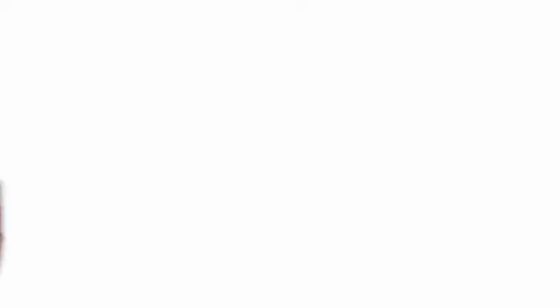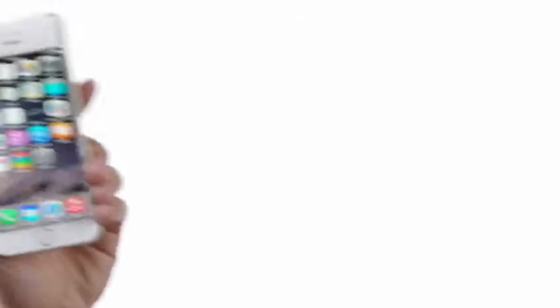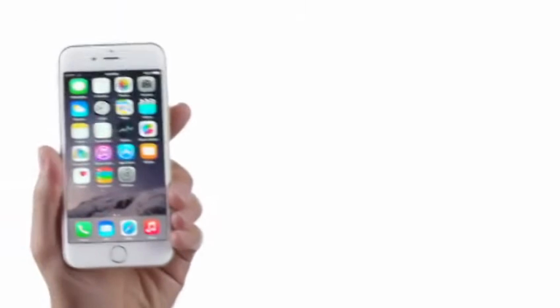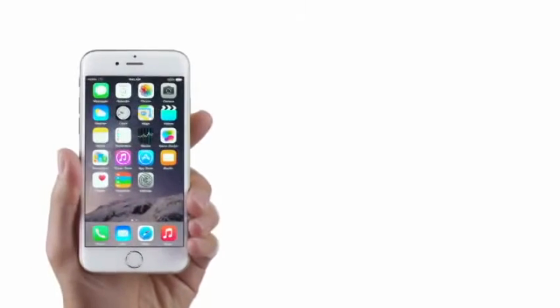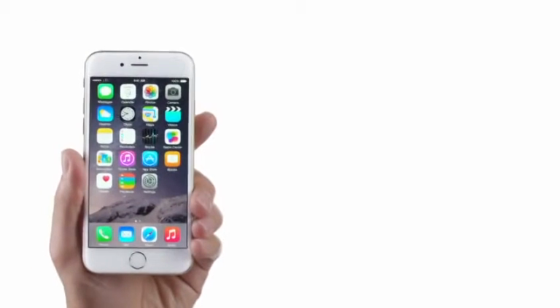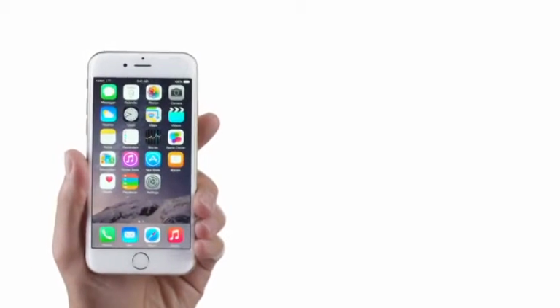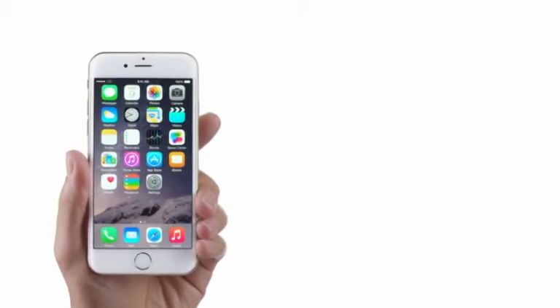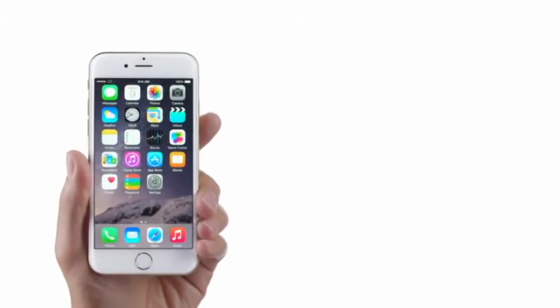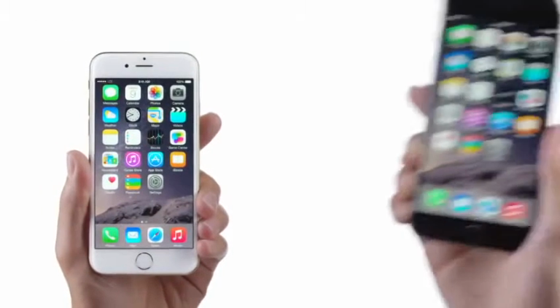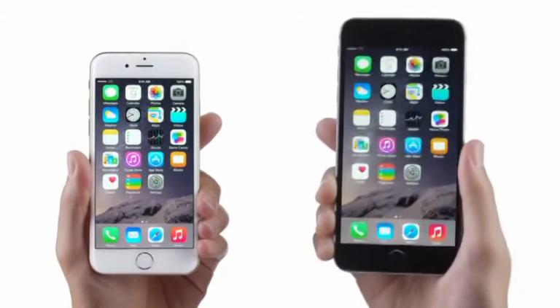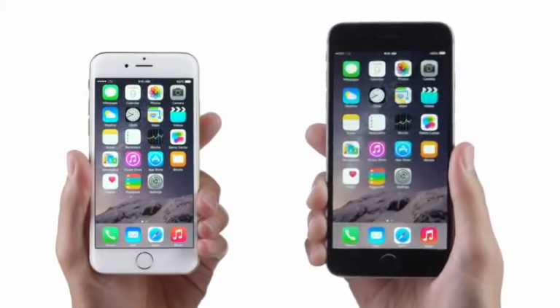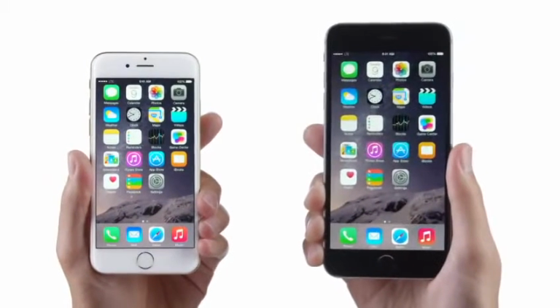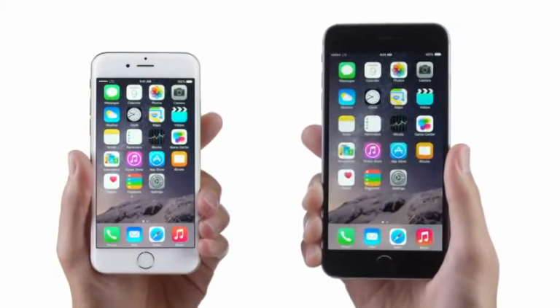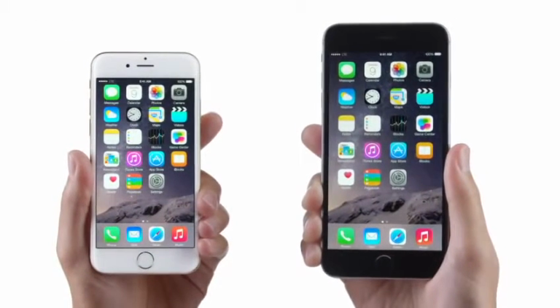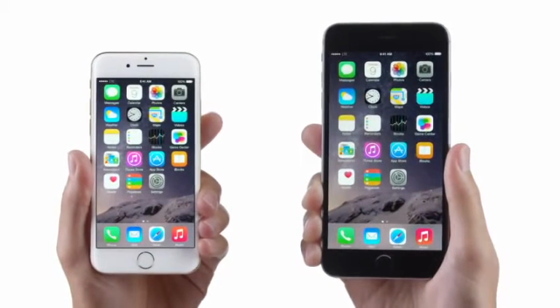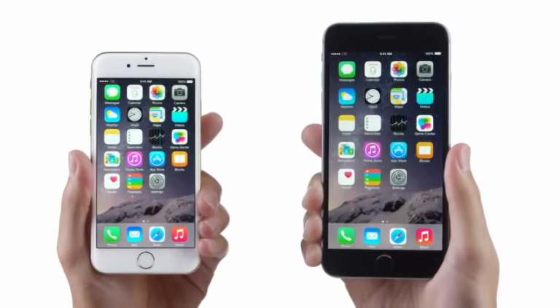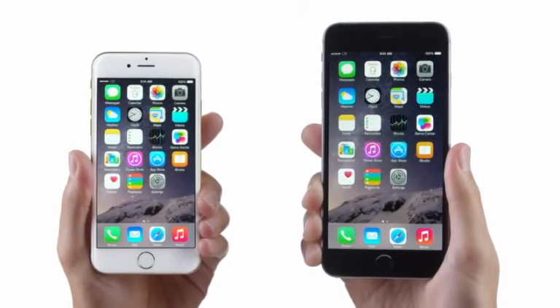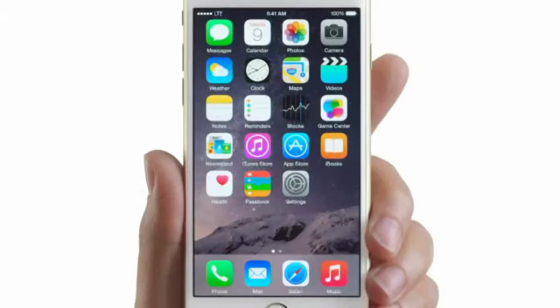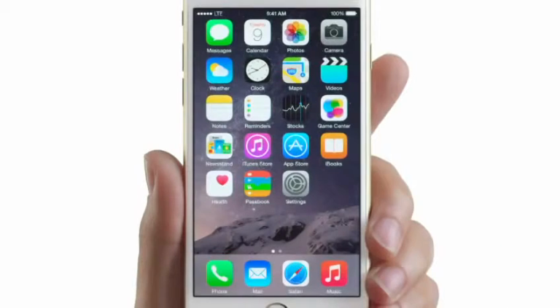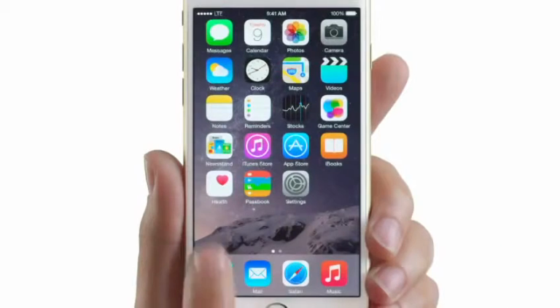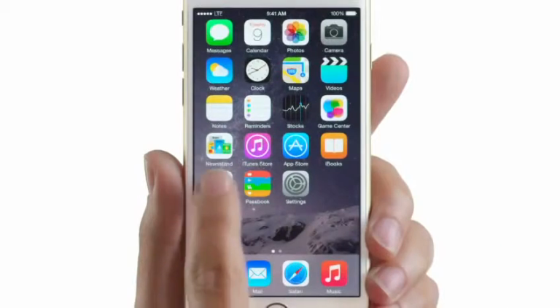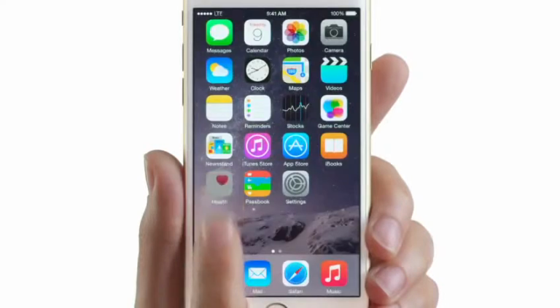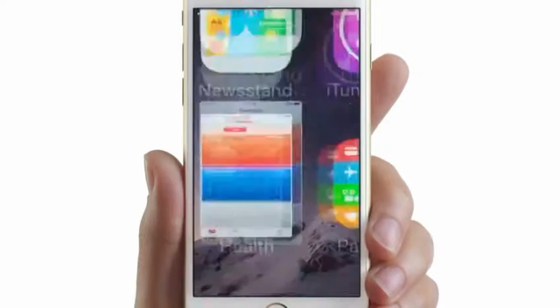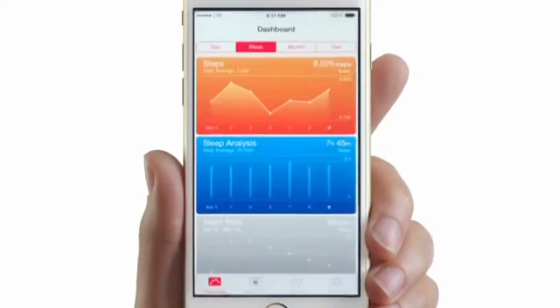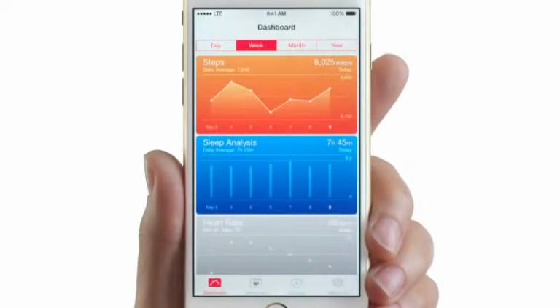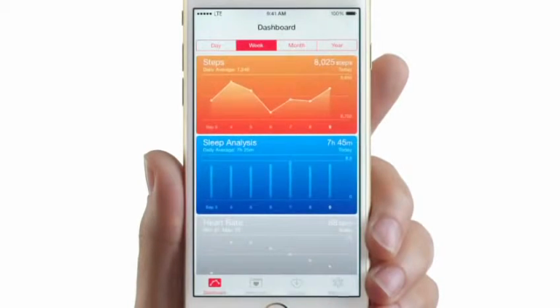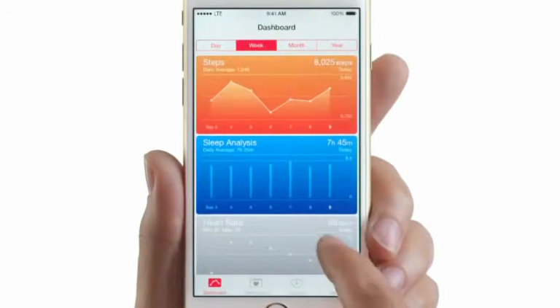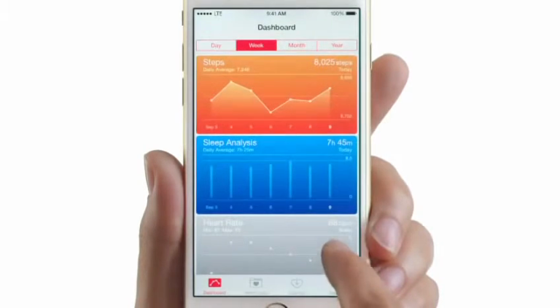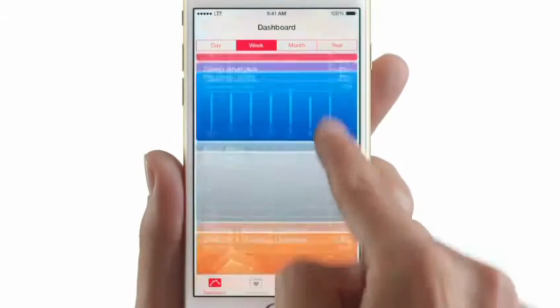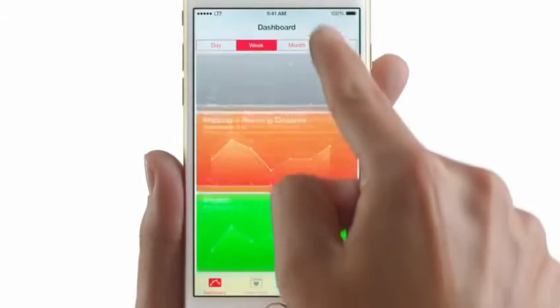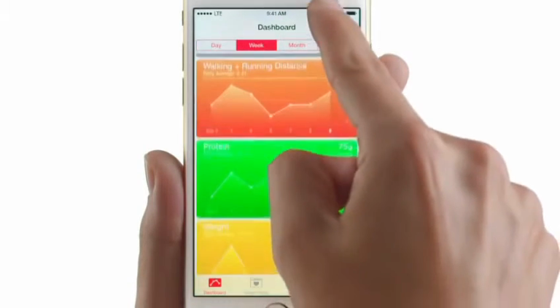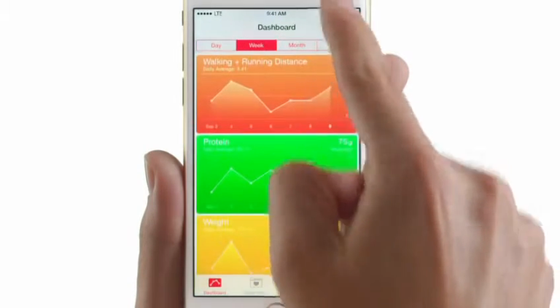This is the iPhone 6. And this is the iPhone 6 Plus. They come with a thing called Health, so they can help you track a lot of stuff.